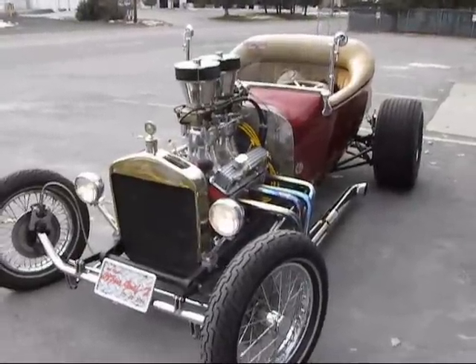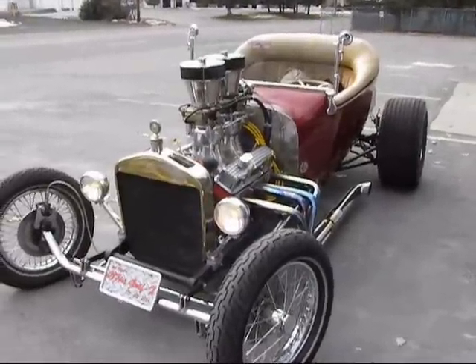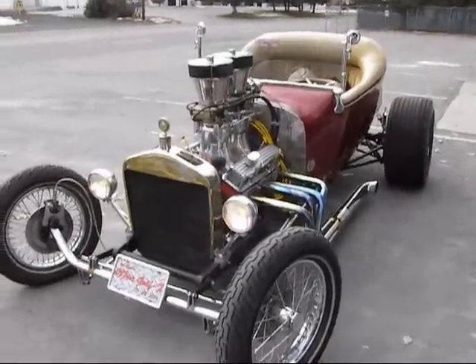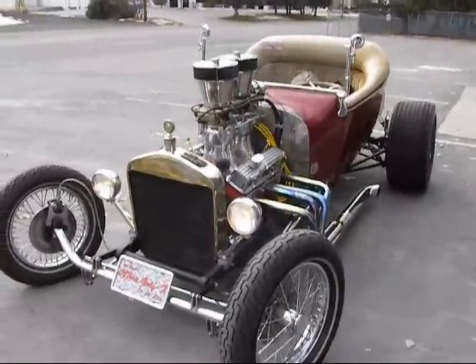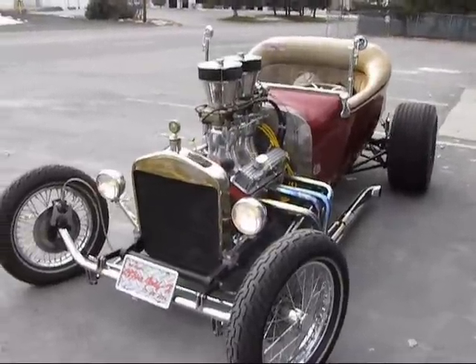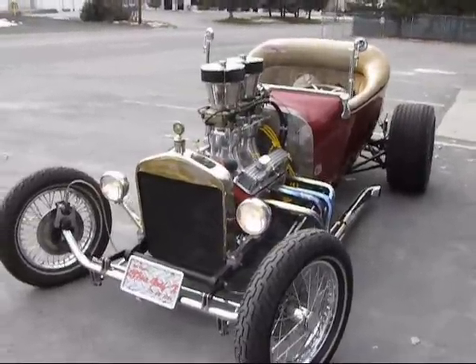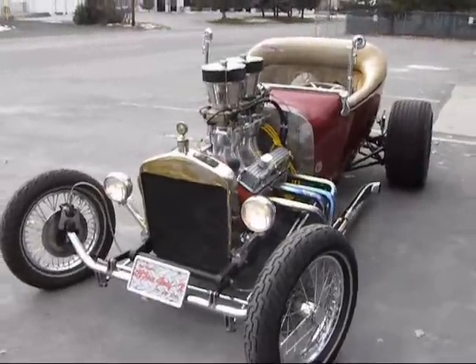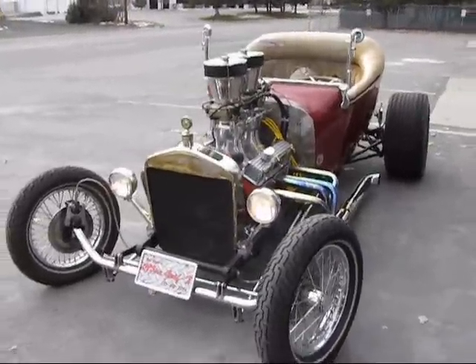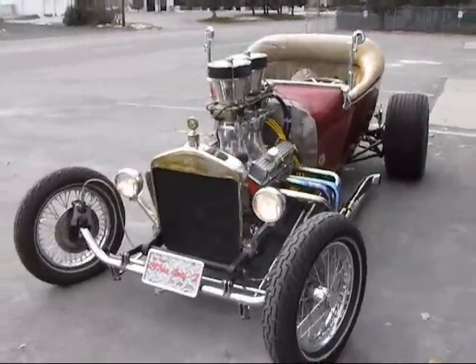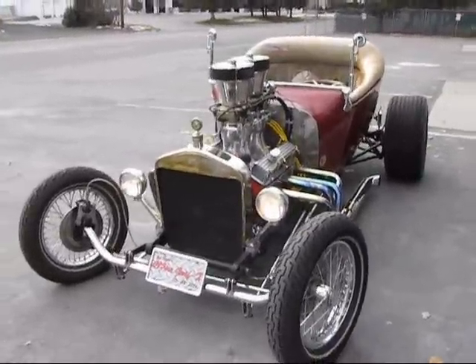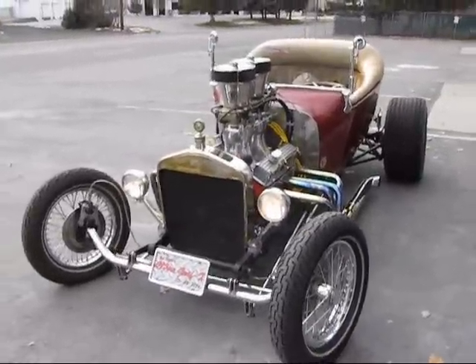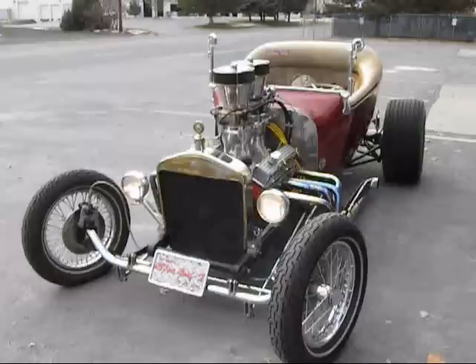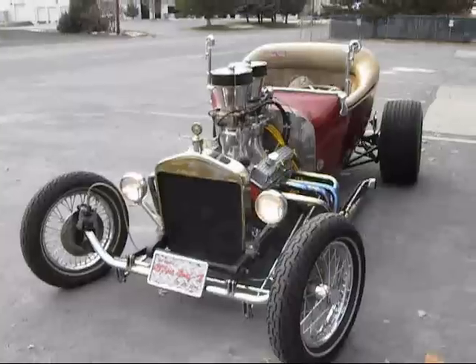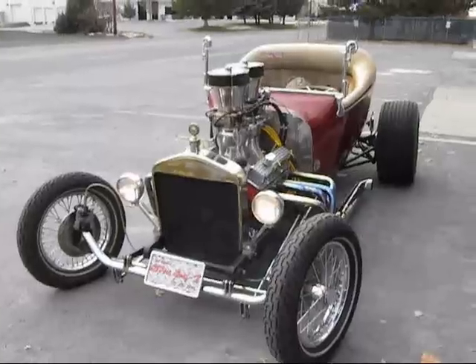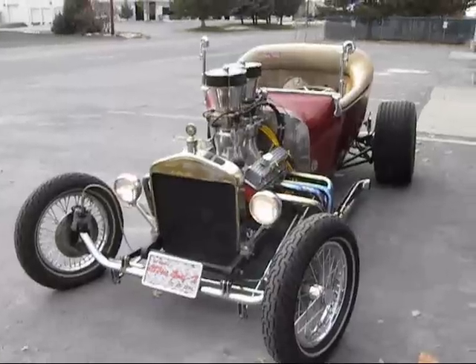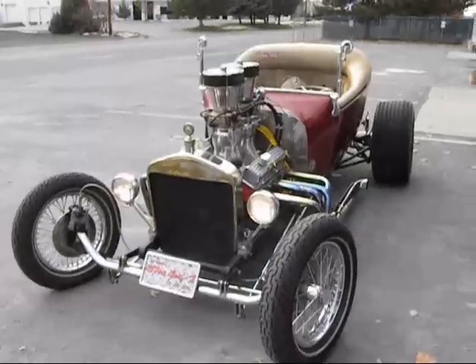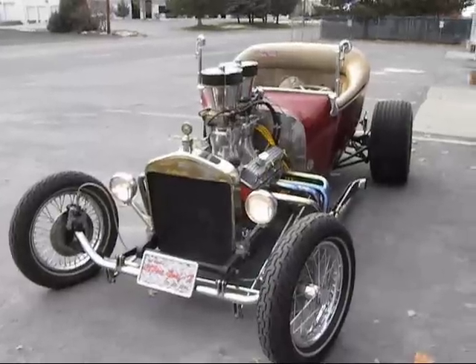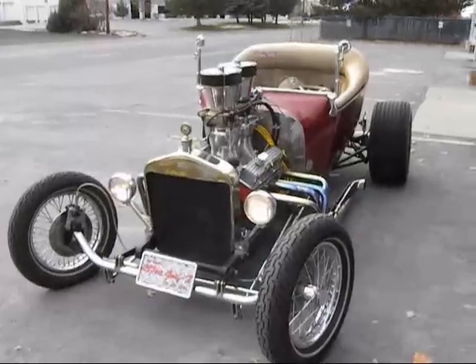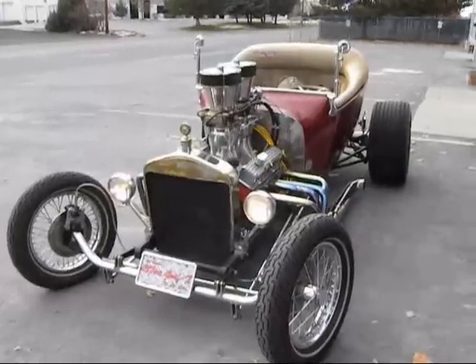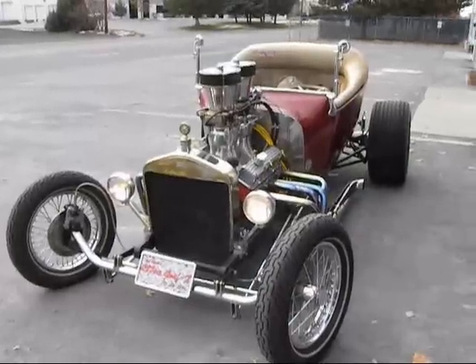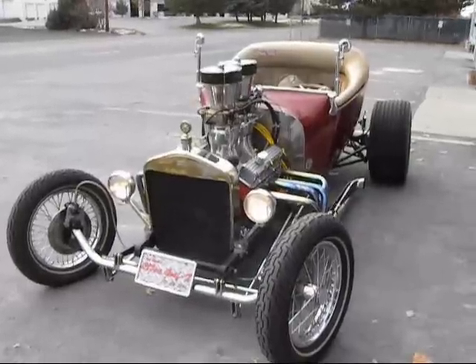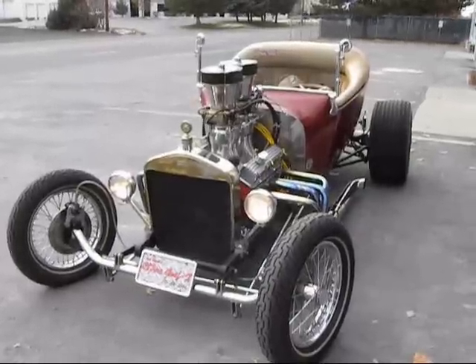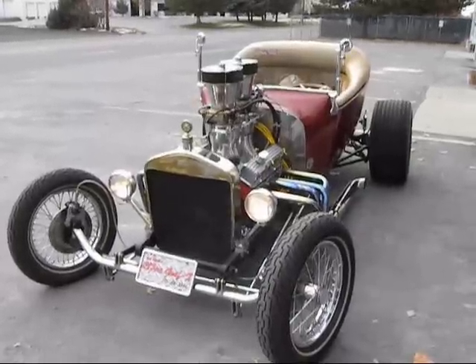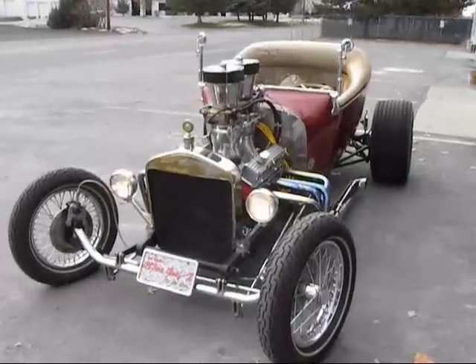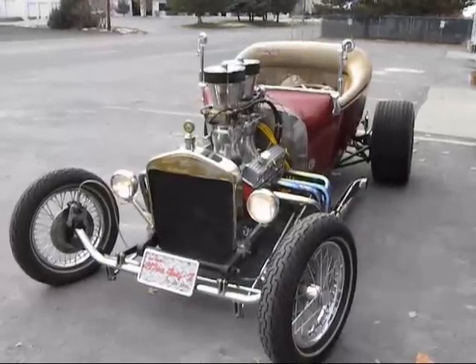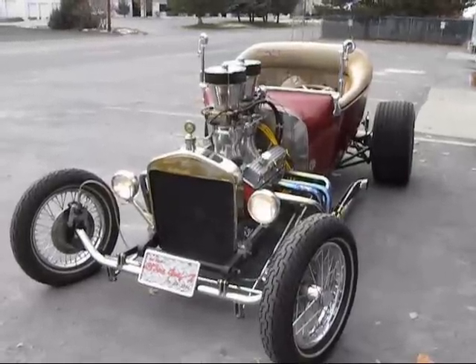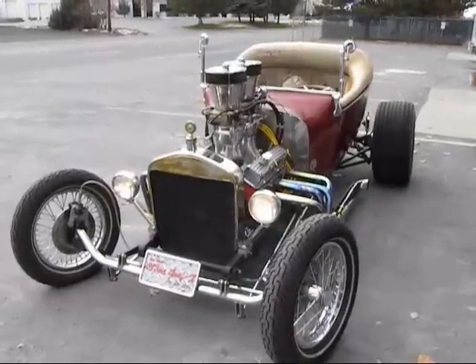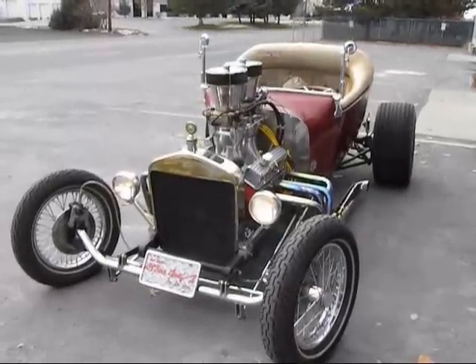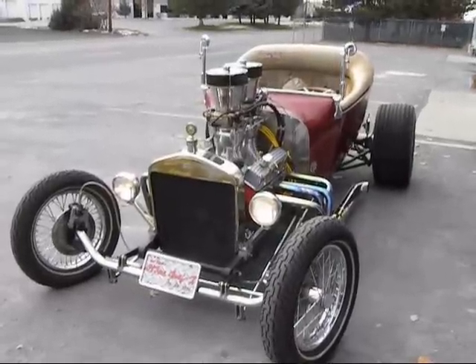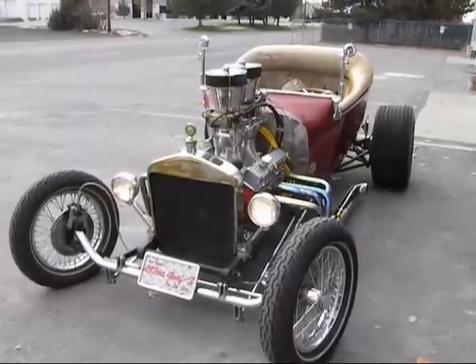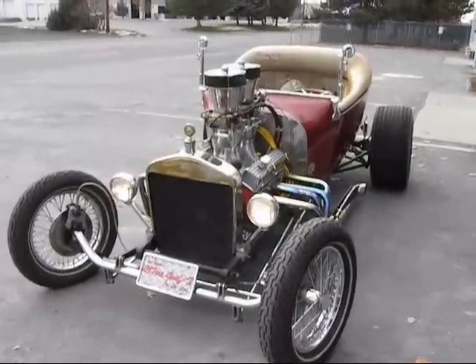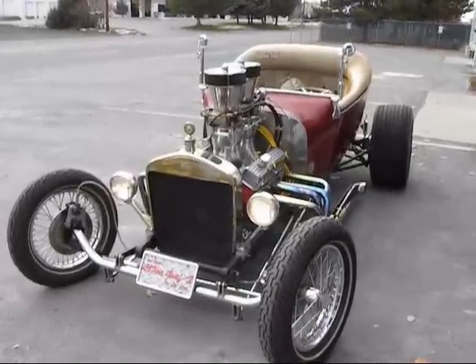Check out some pictures. Got some pictures of it down and around. Take a look.